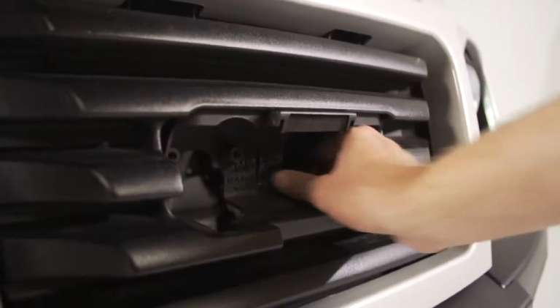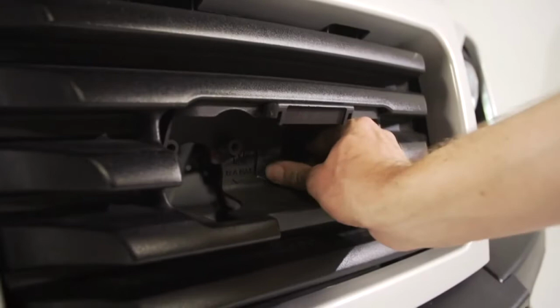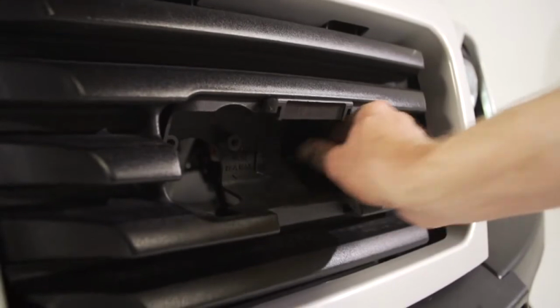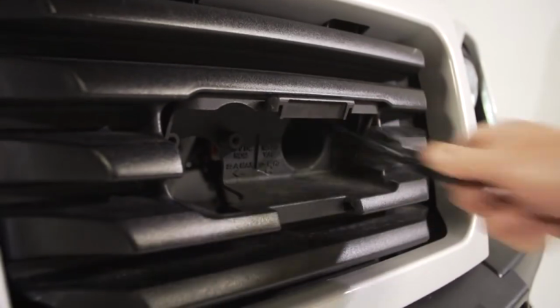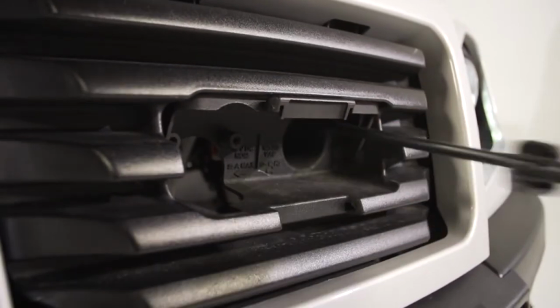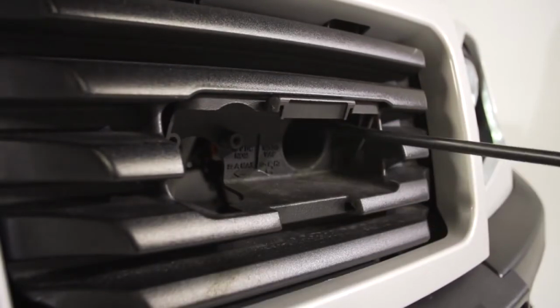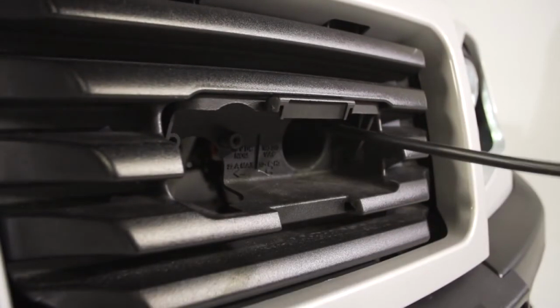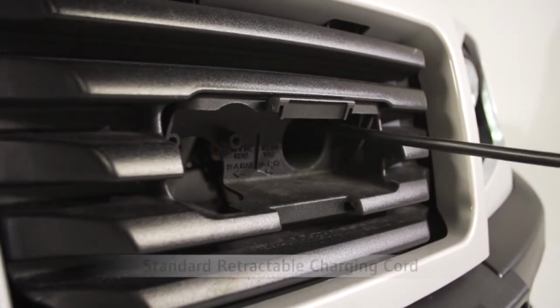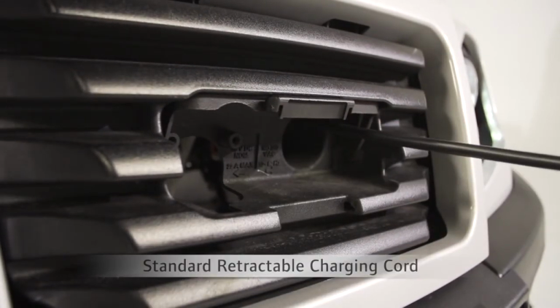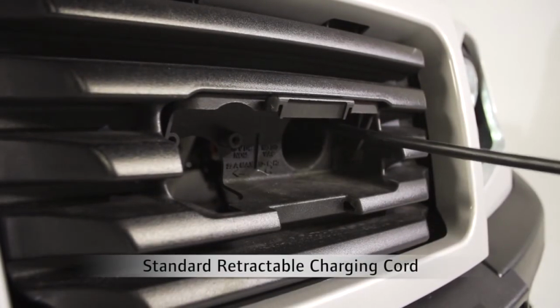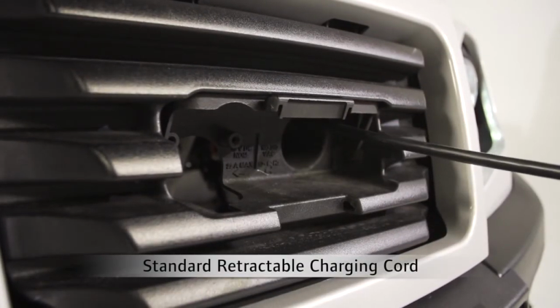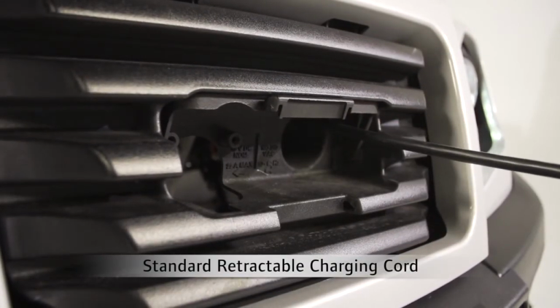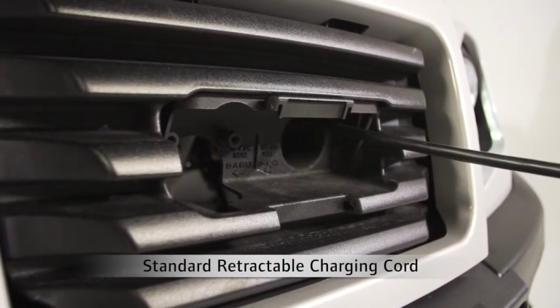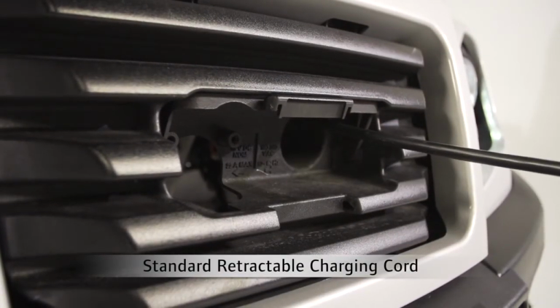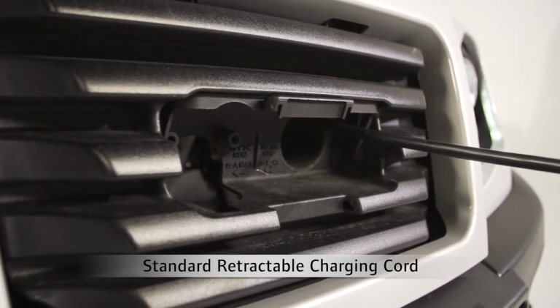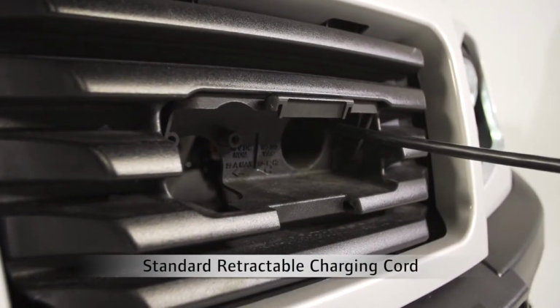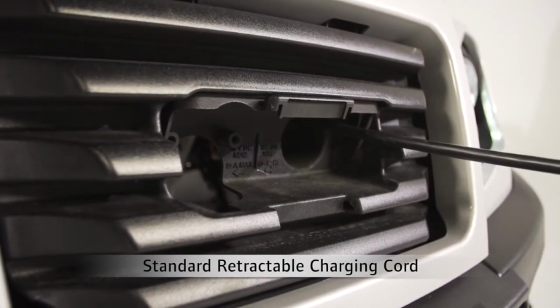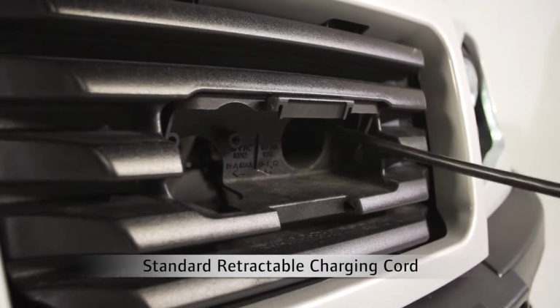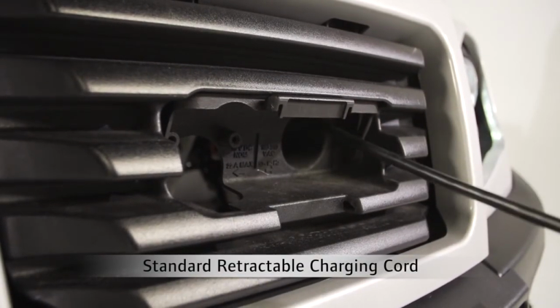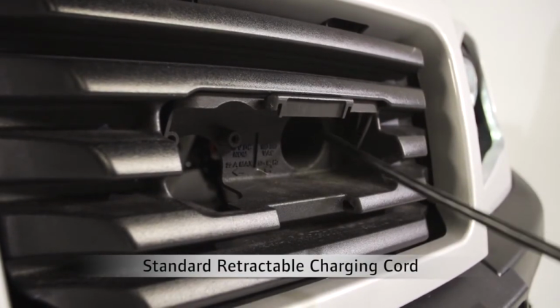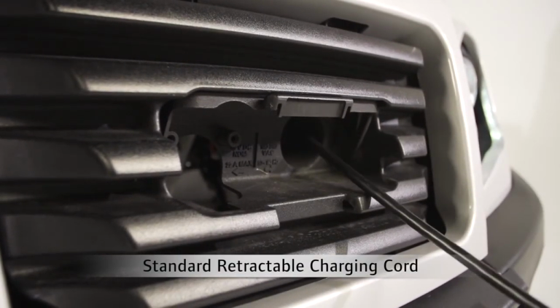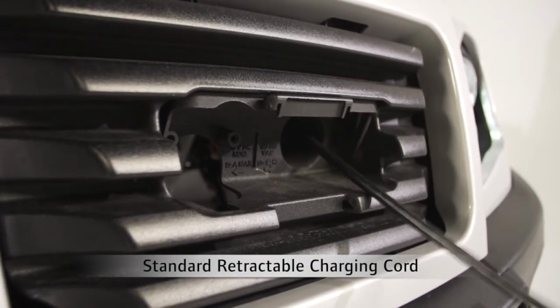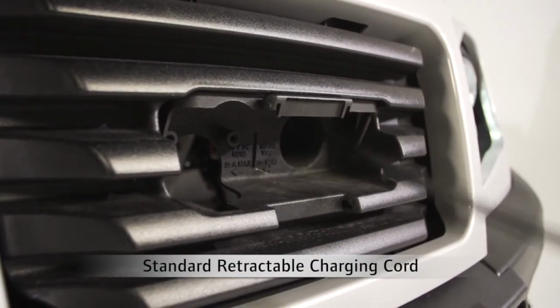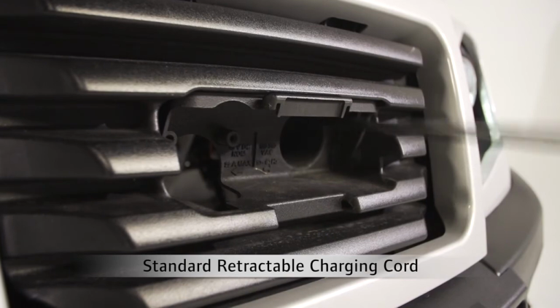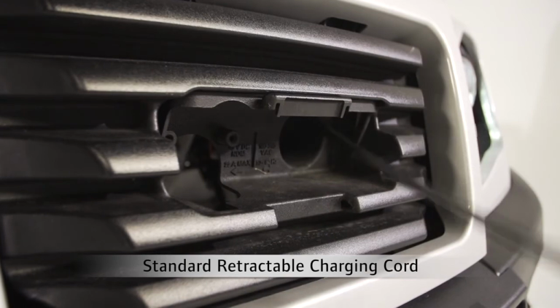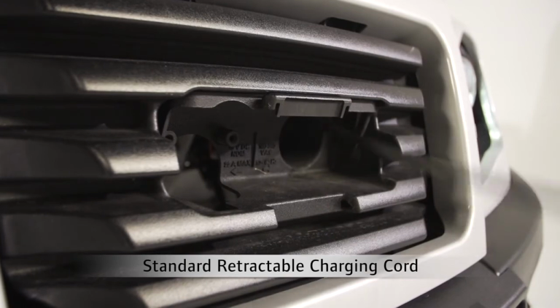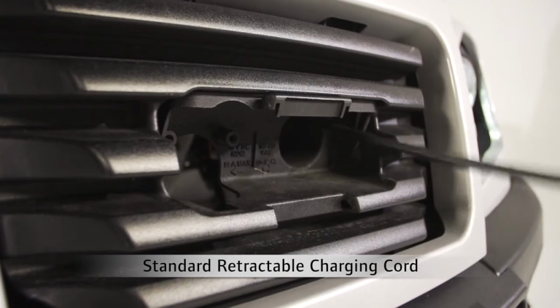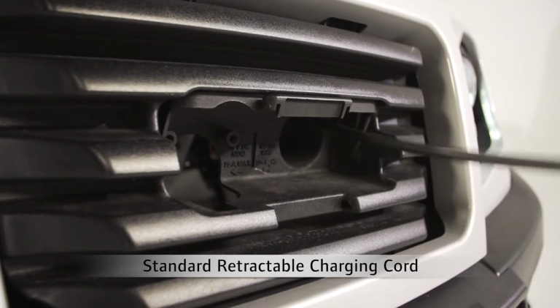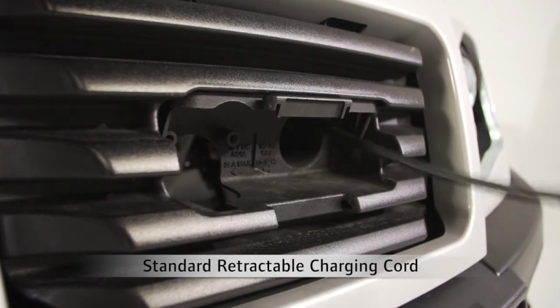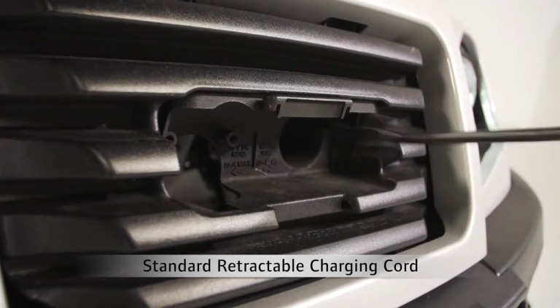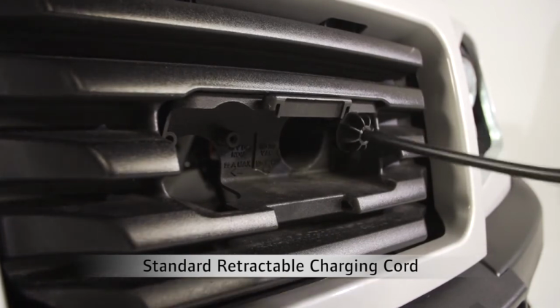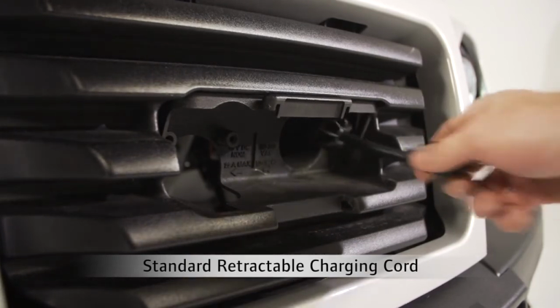This new charger makes Club Car the only manufacturer to offer an onboard charger with cord retractor as the standard configuration.